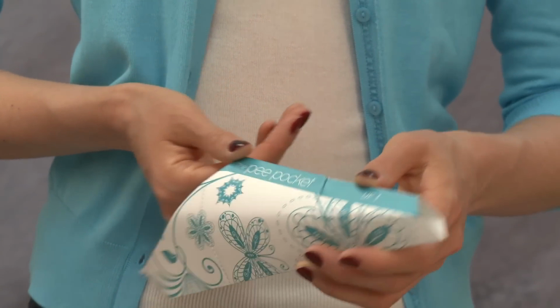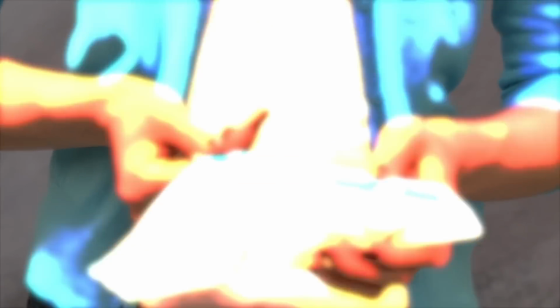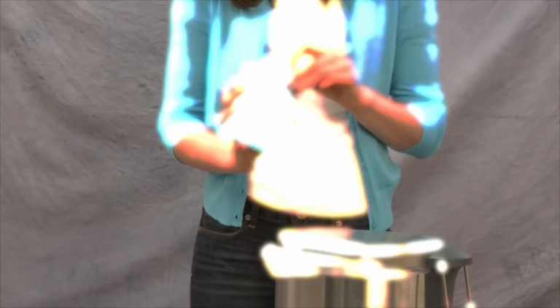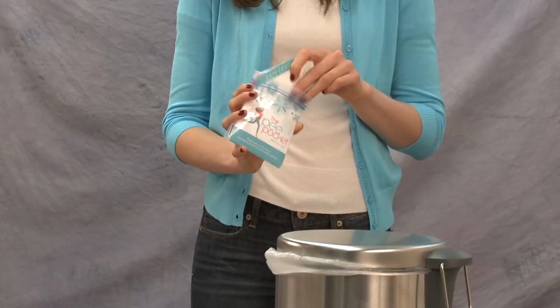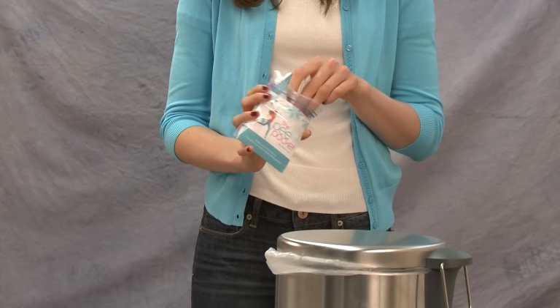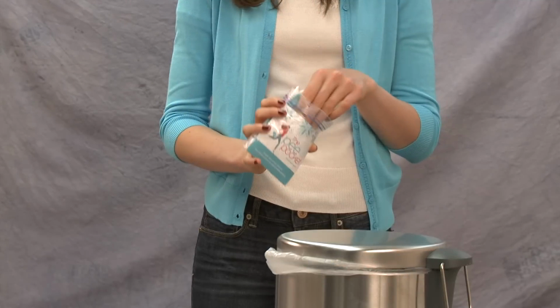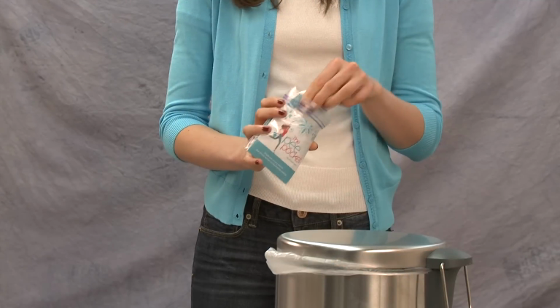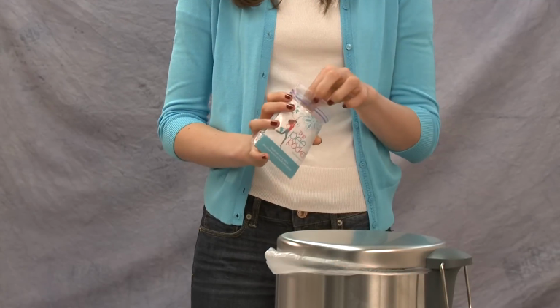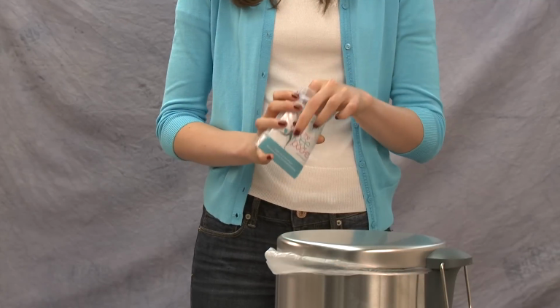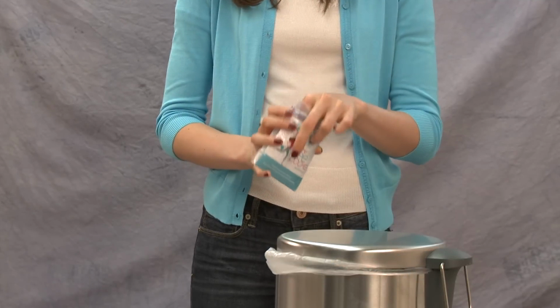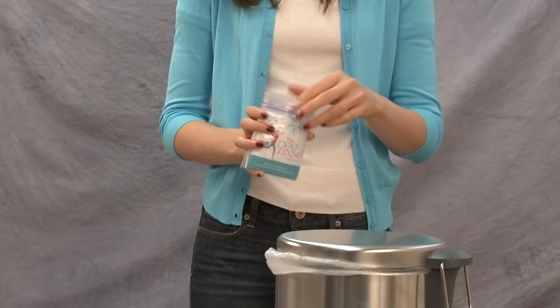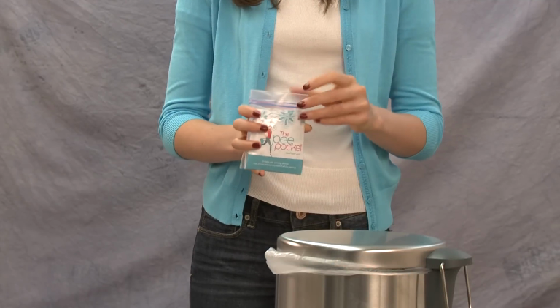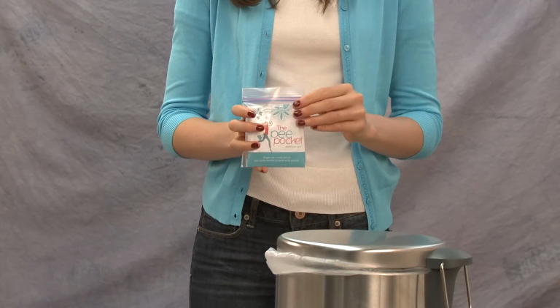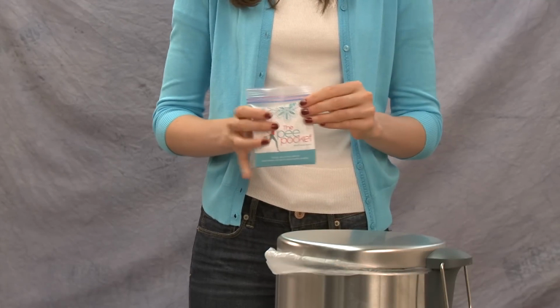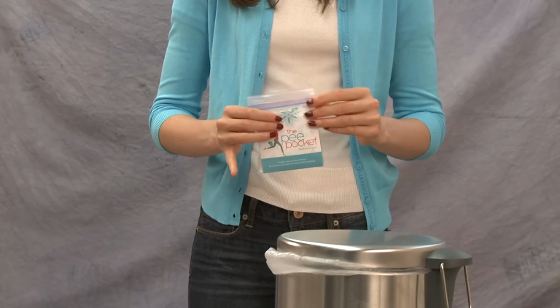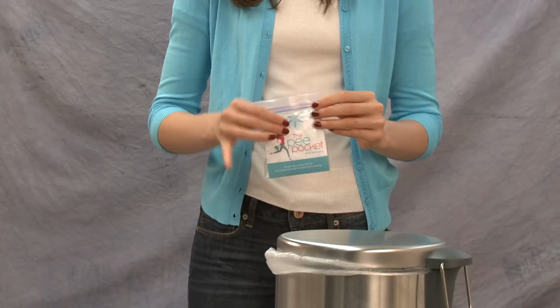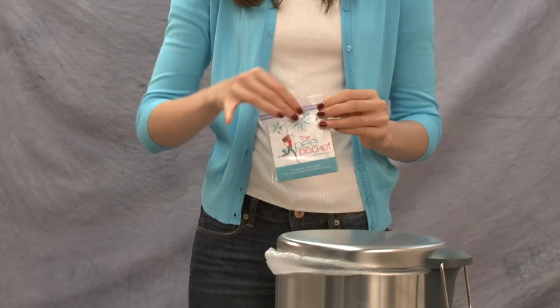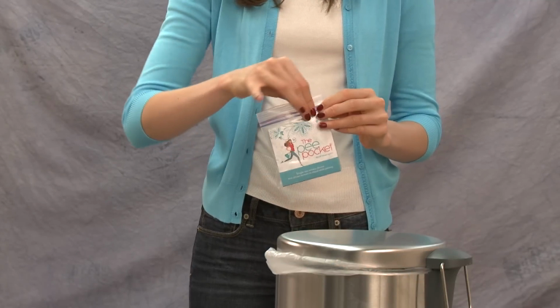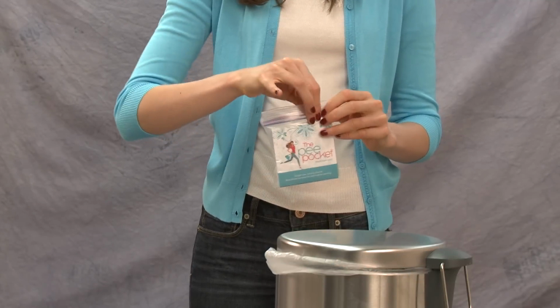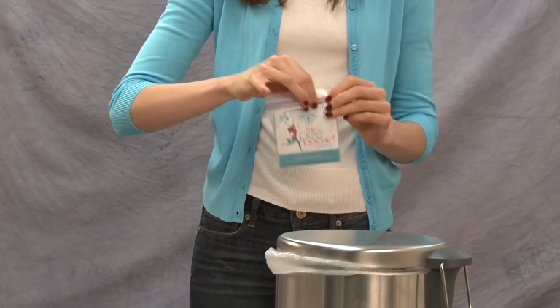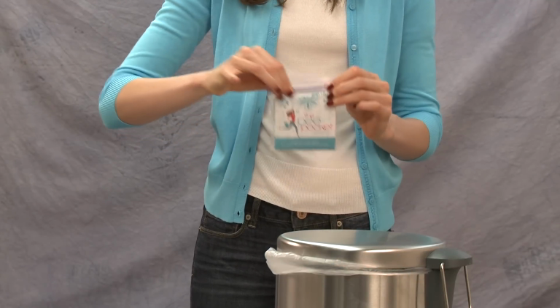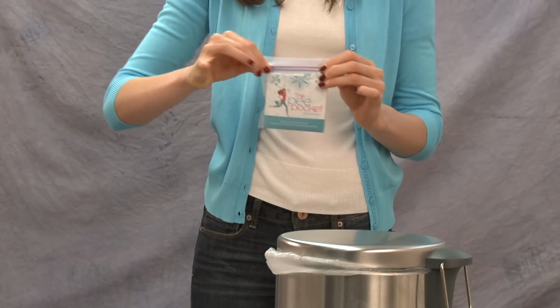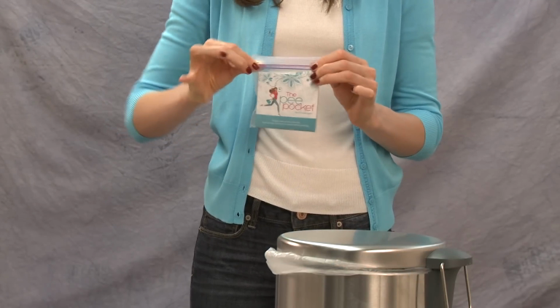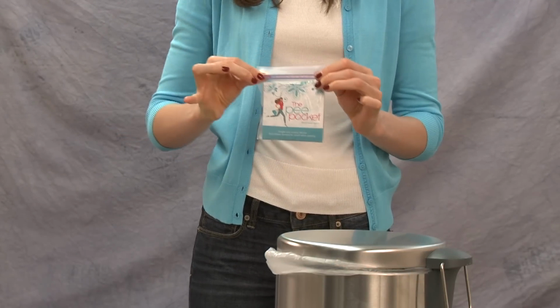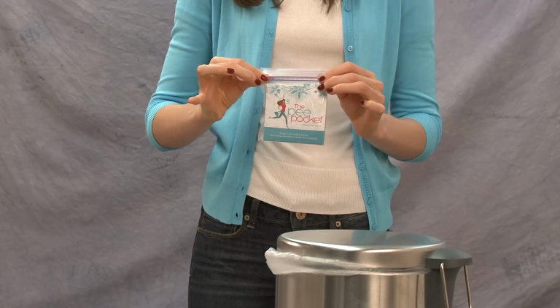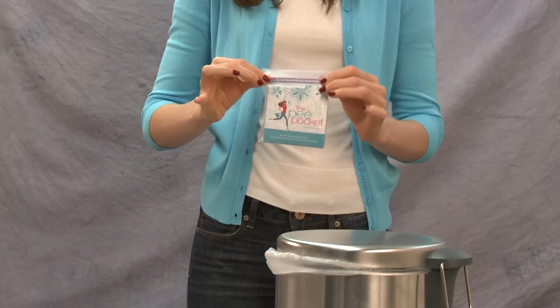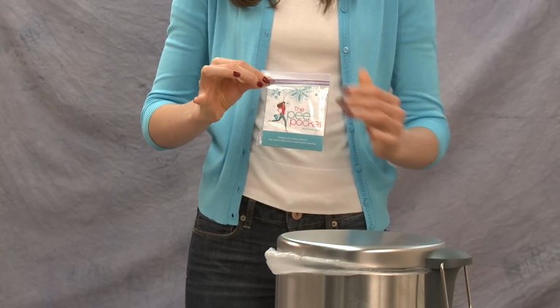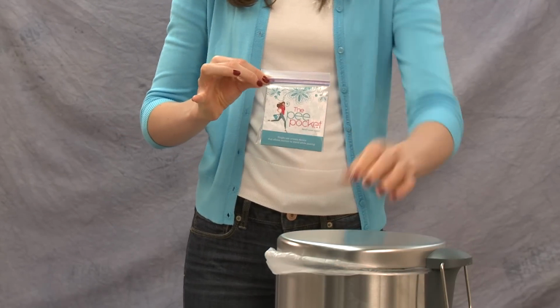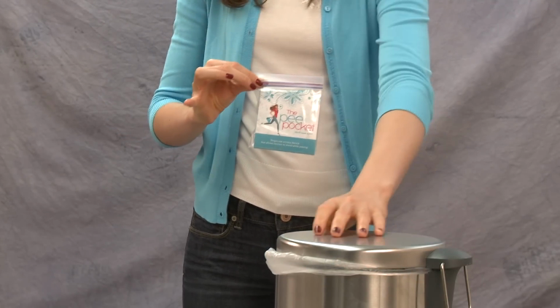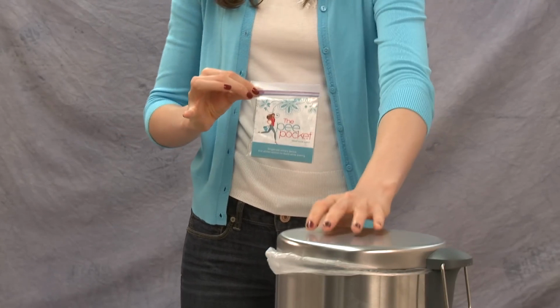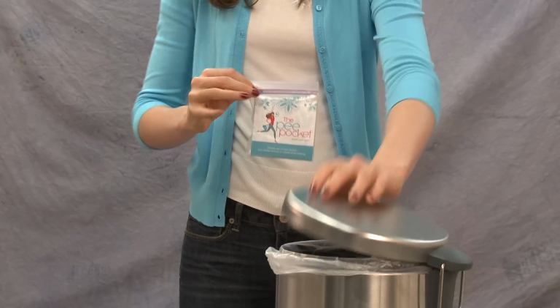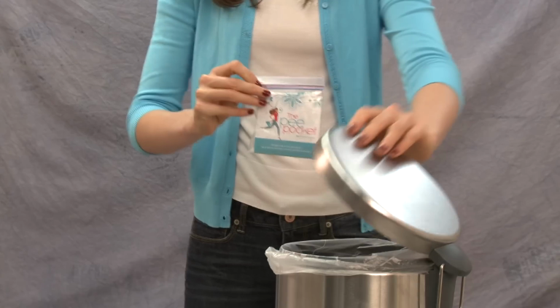And when you're through, toss the PeaPocket away, or return the PeaPocket and wipe to the disposable bag and discard.